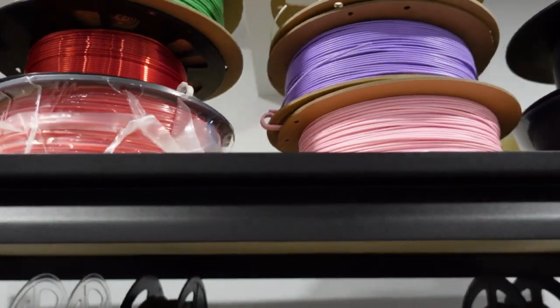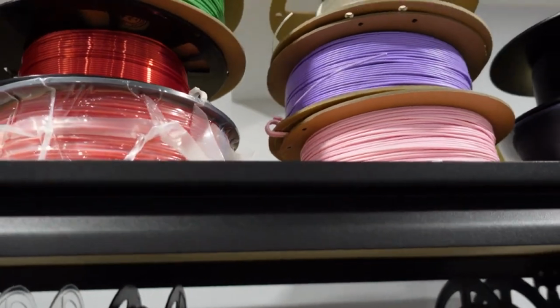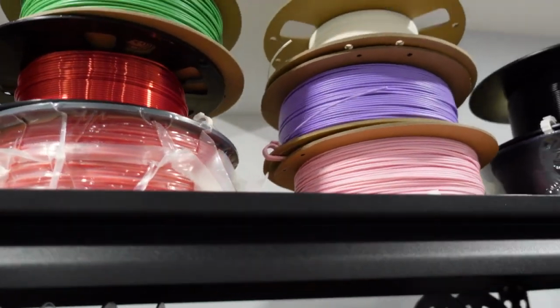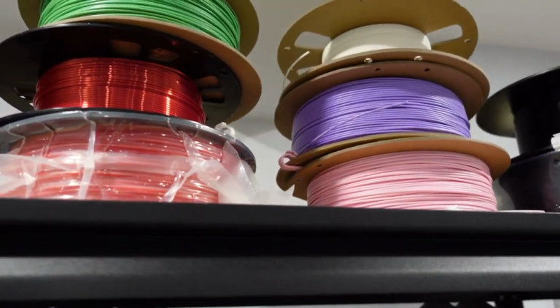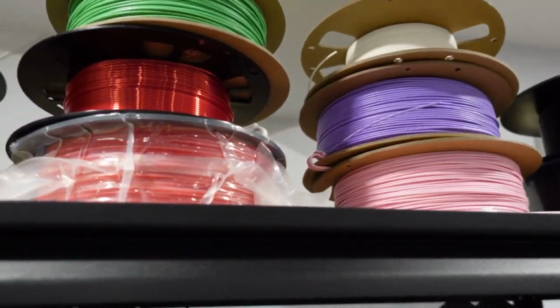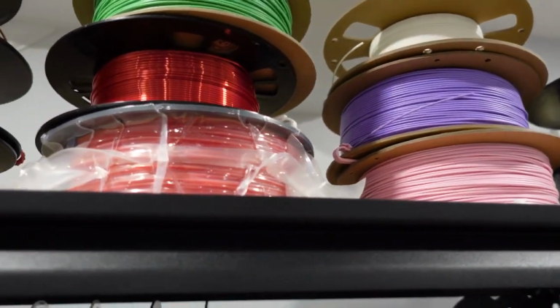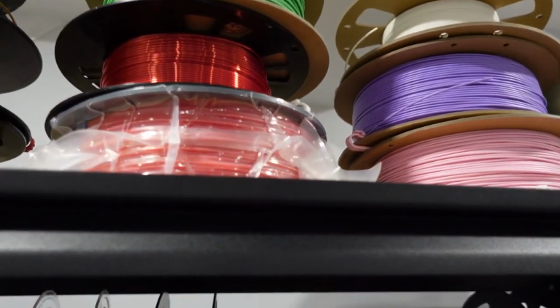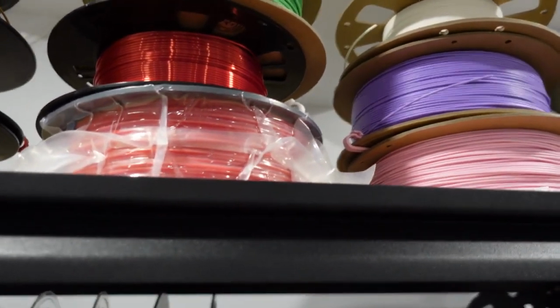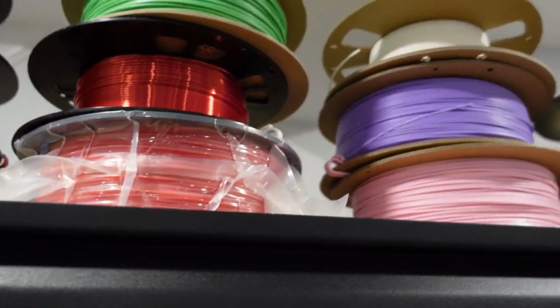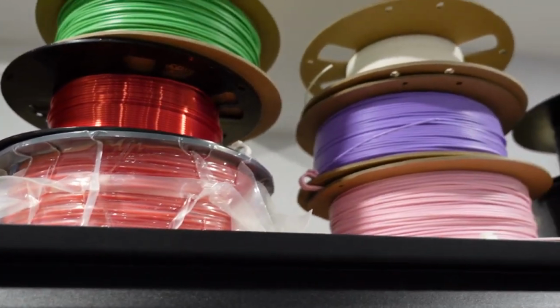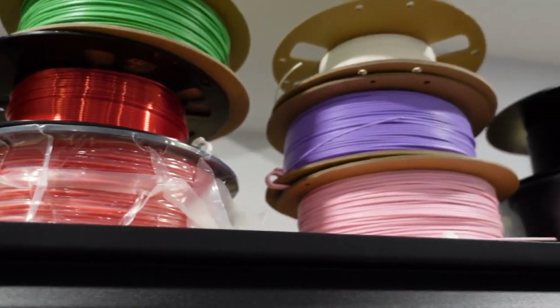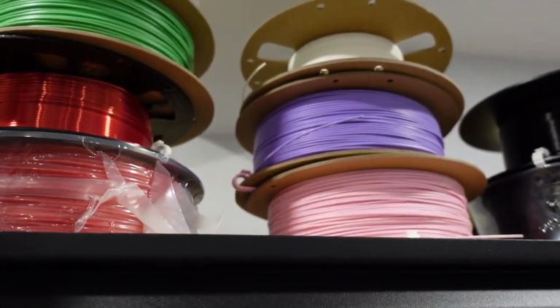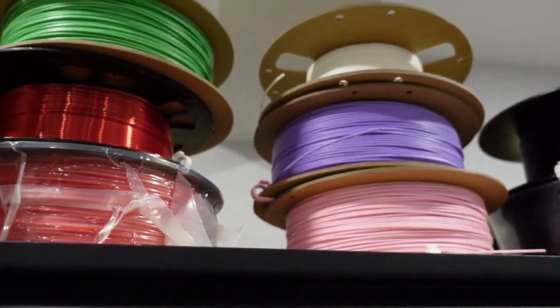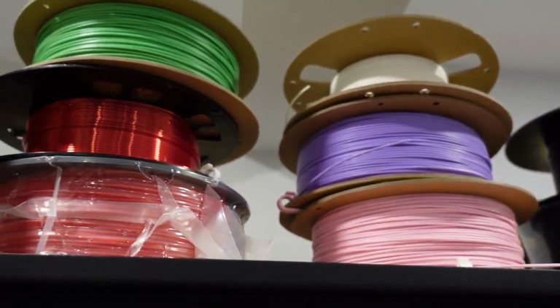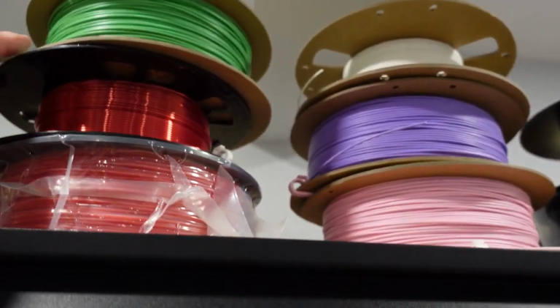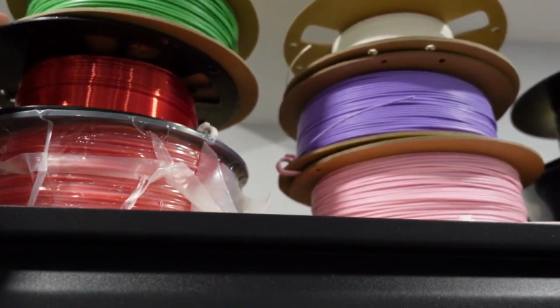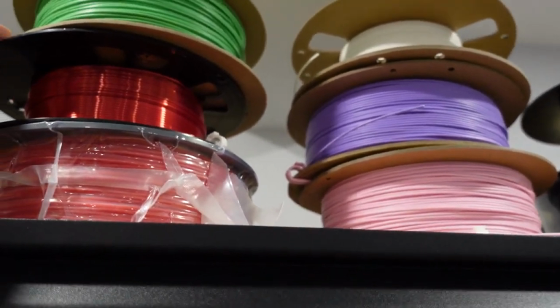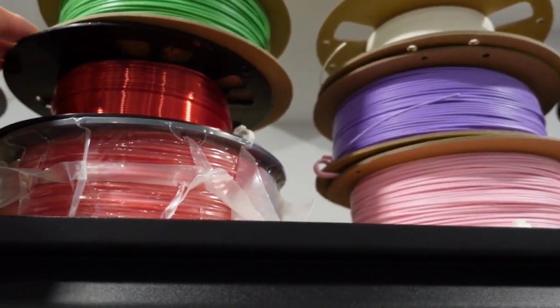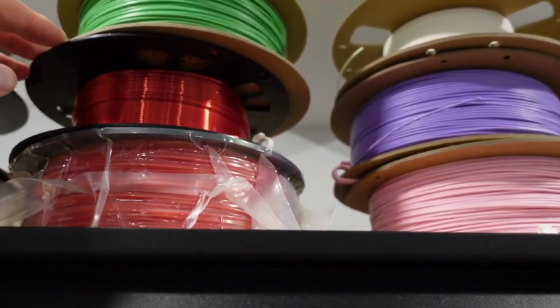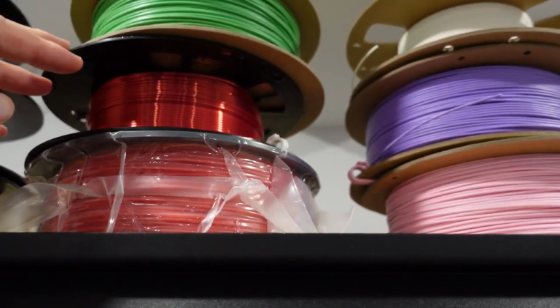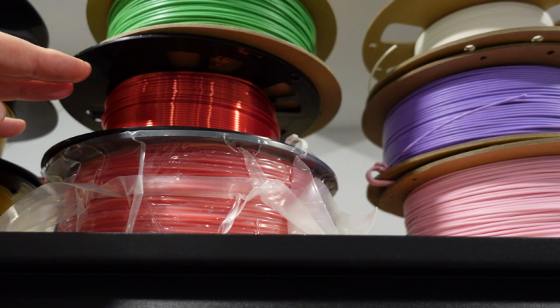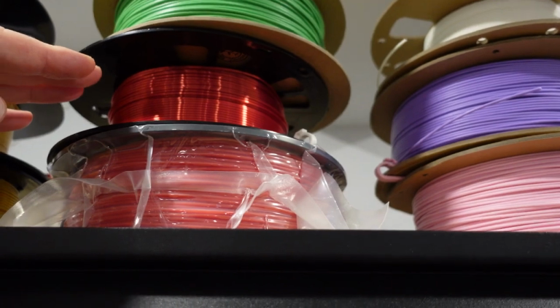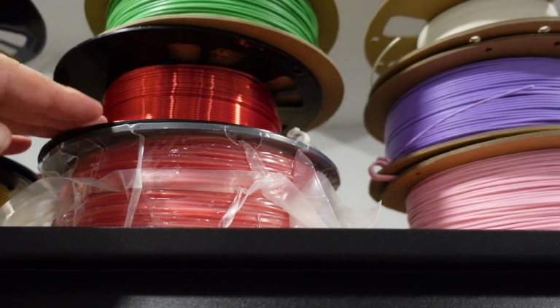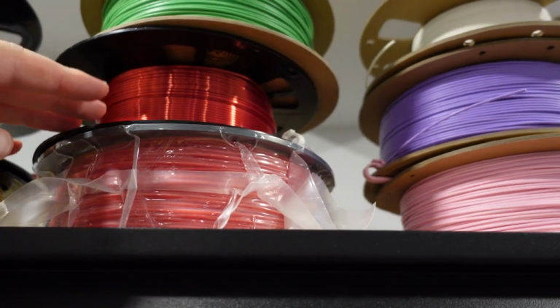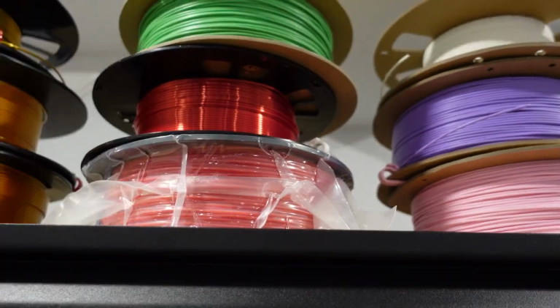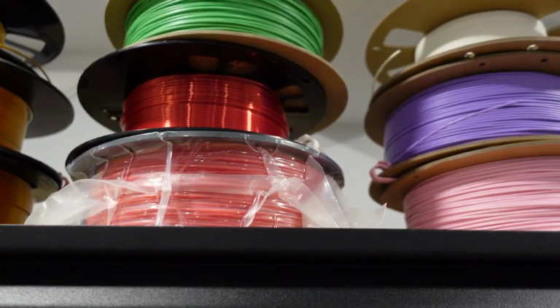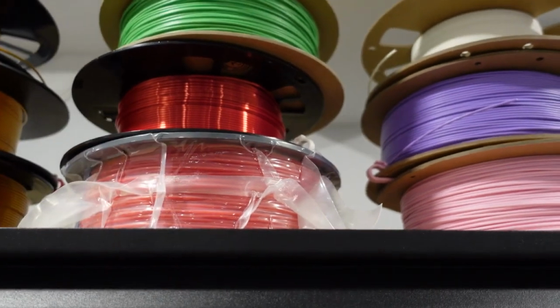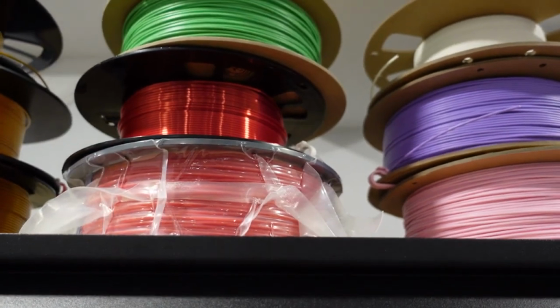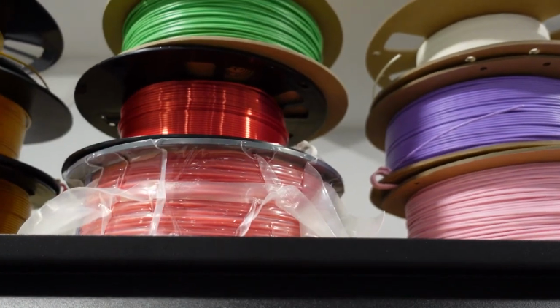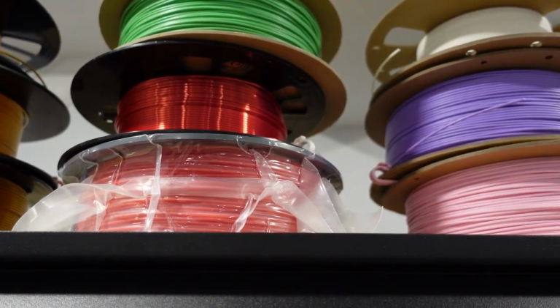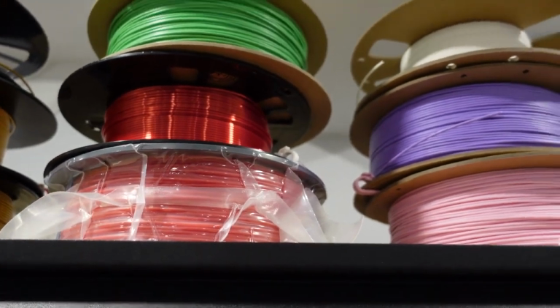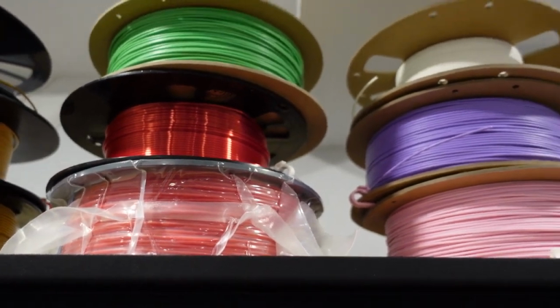I also got some cheap ones from China — no name brand. They actually printed okay but were very hard to get the supports off.